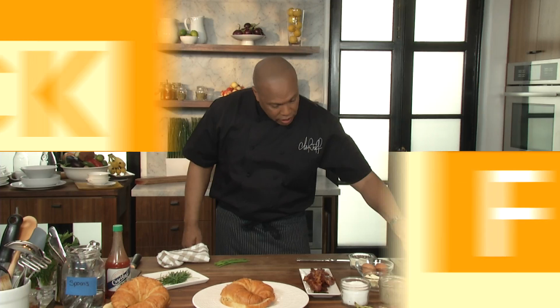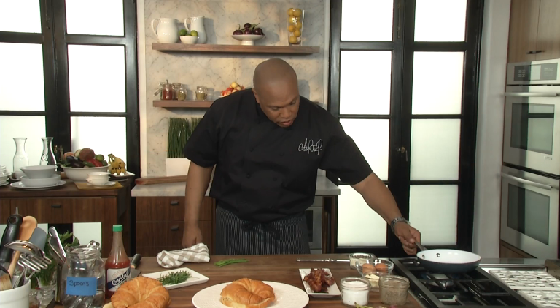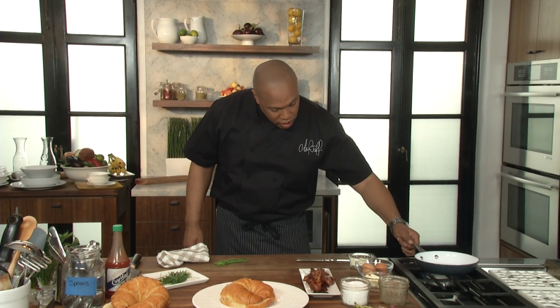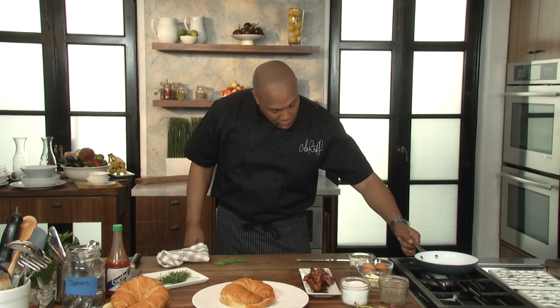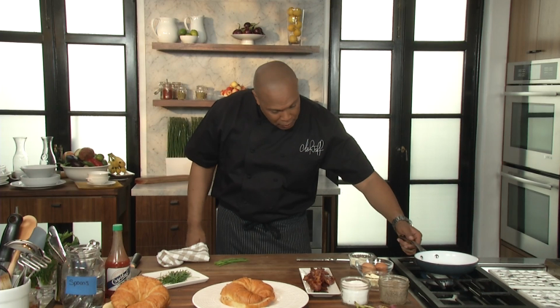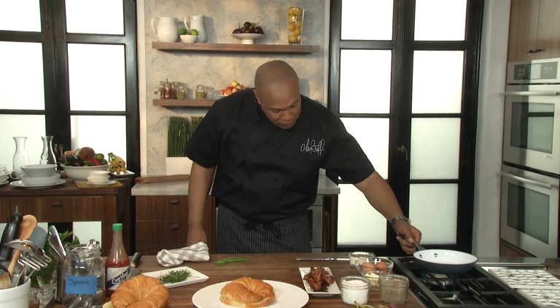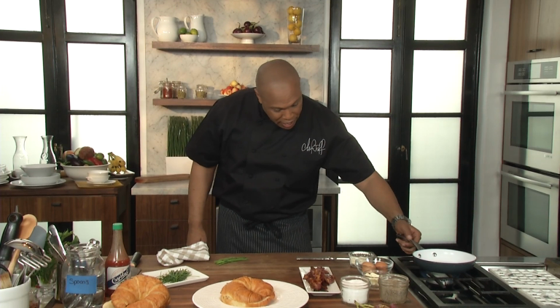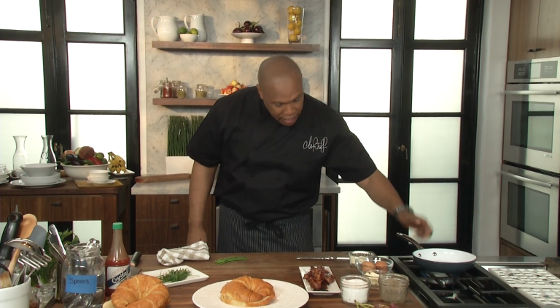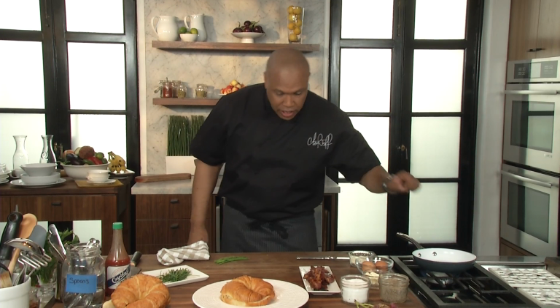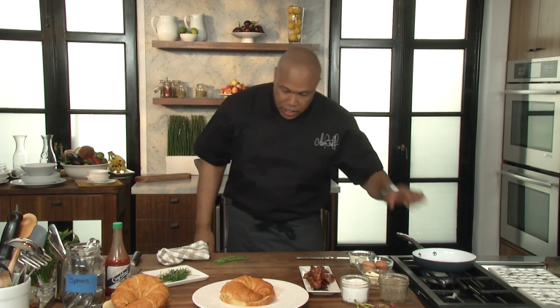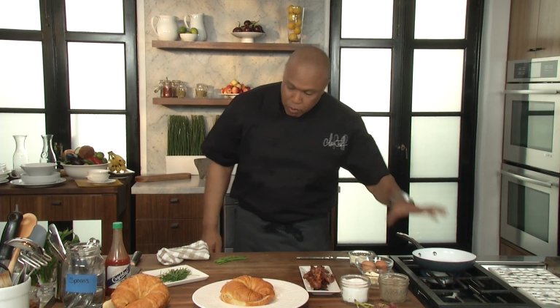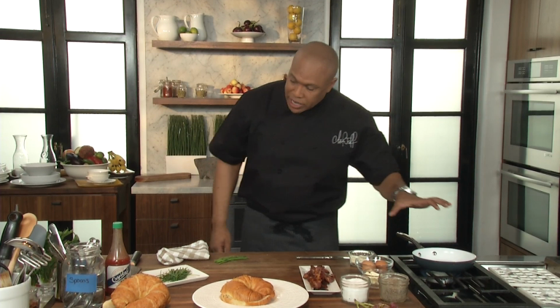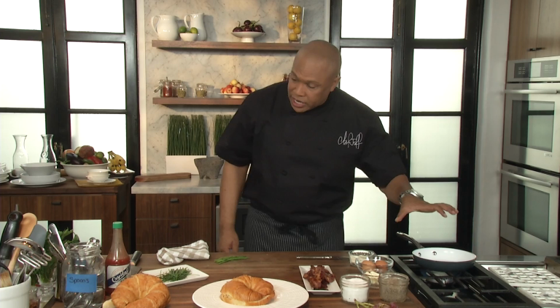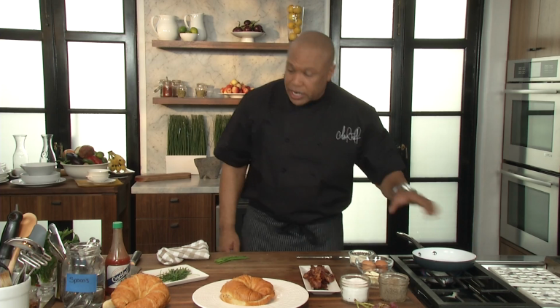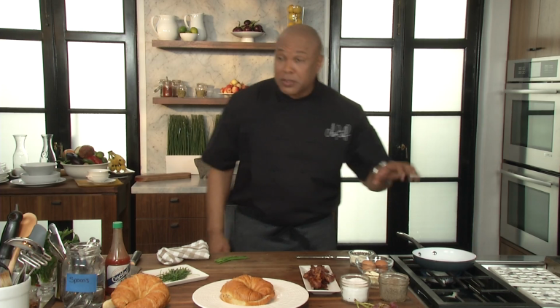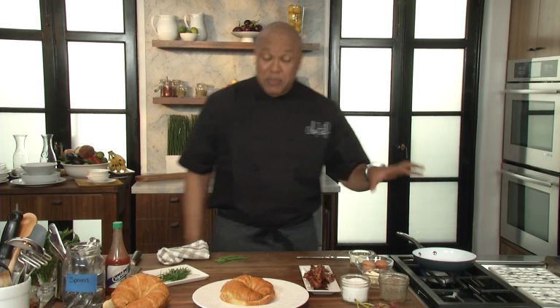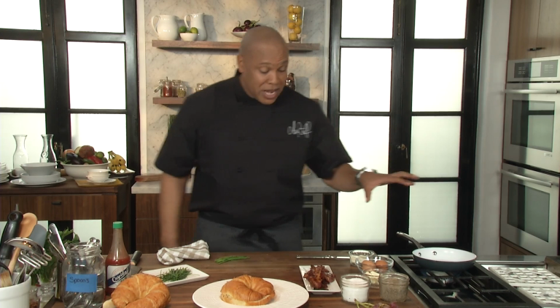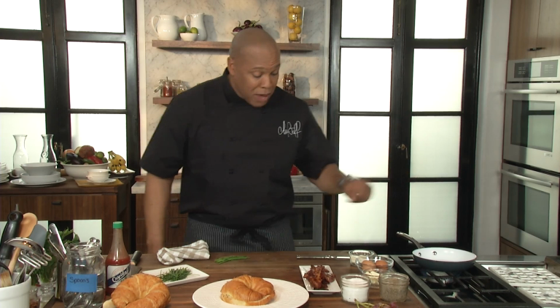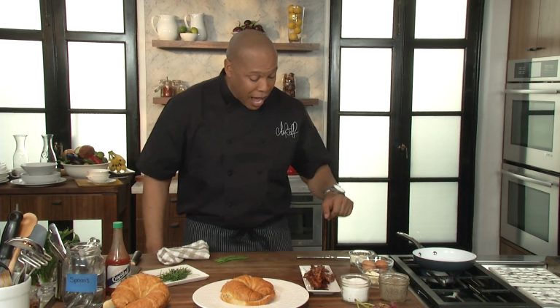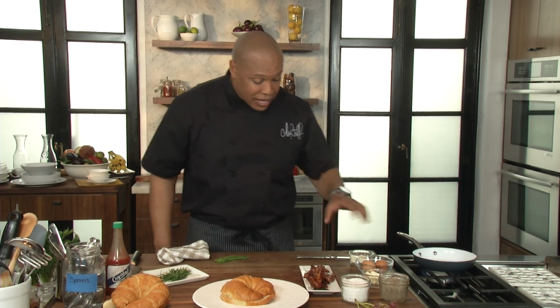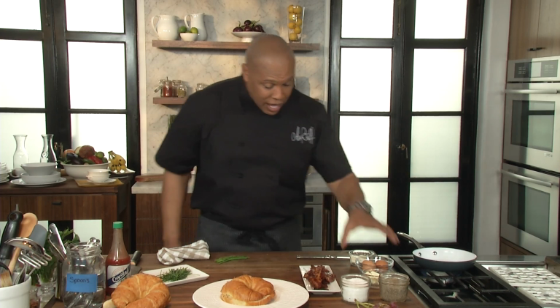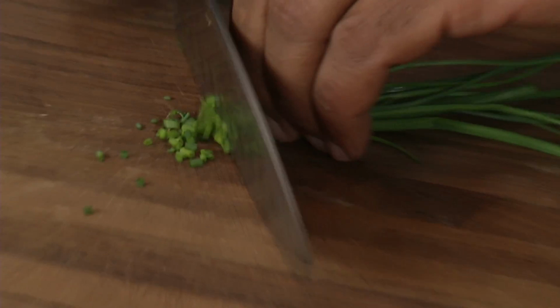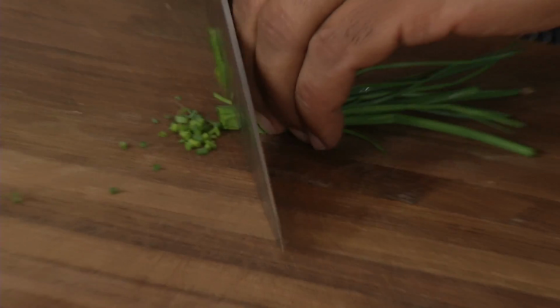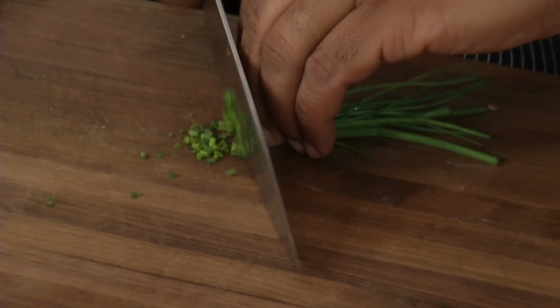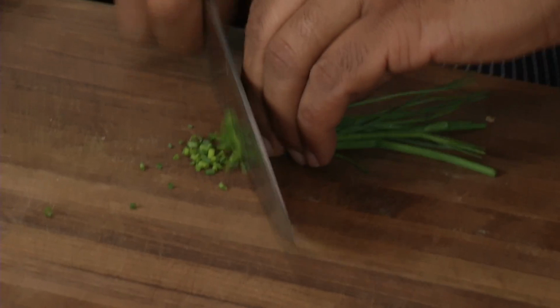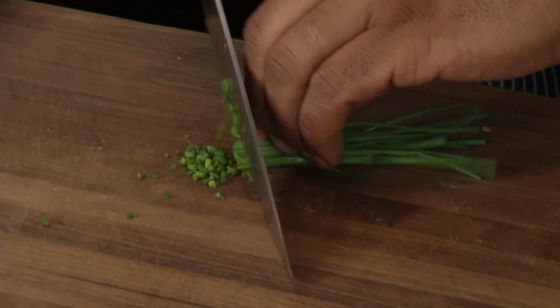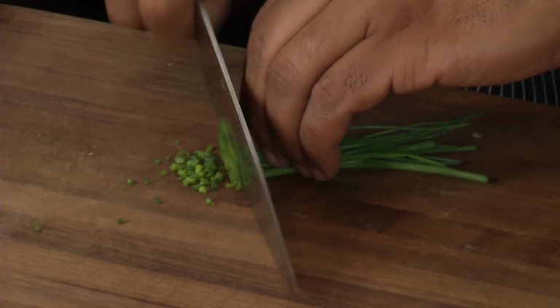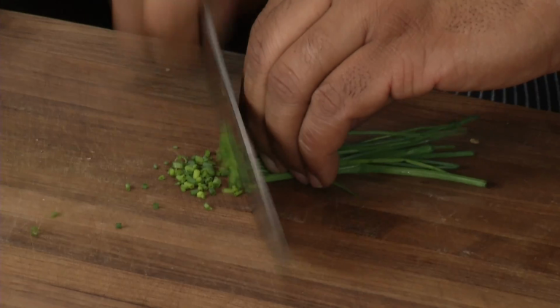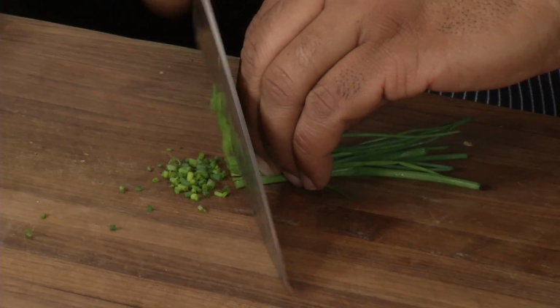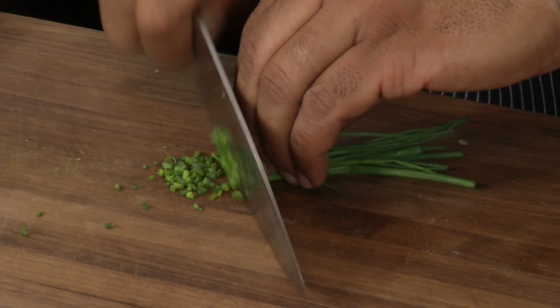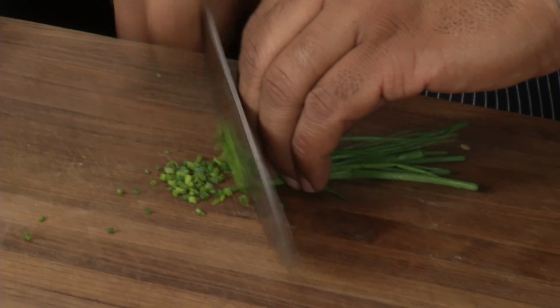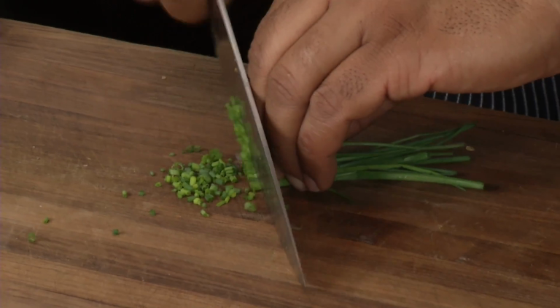Got a little omelet pan. Bring the heat up to medium-high. I'm gonna go ahead and chop up some chives.